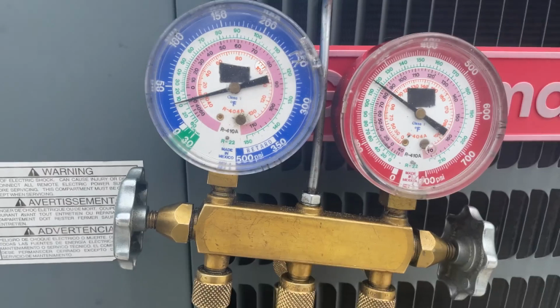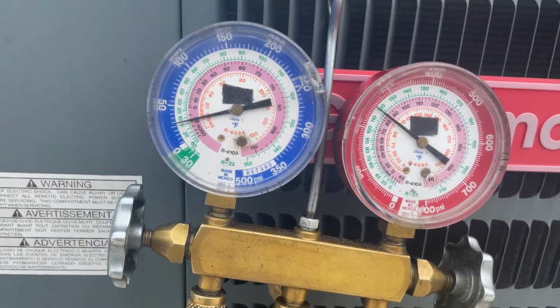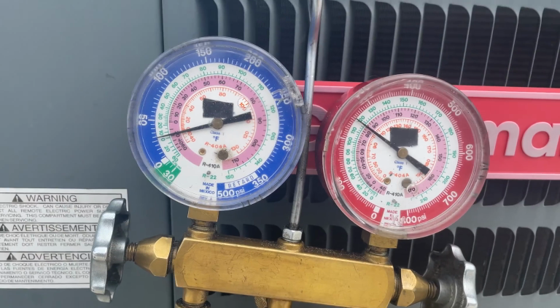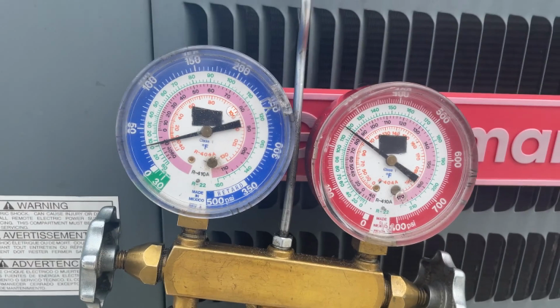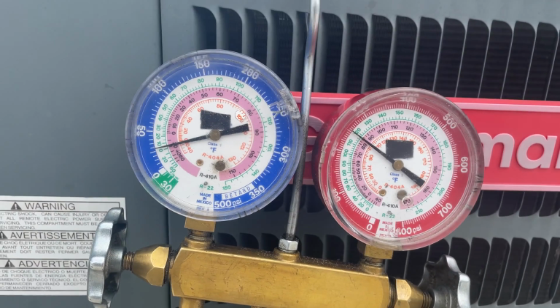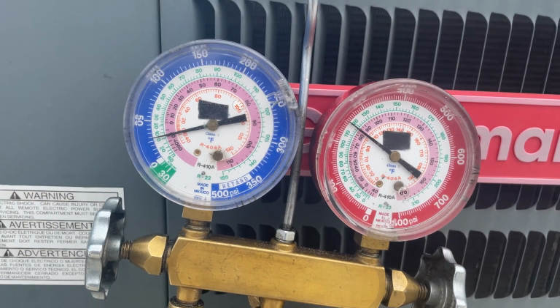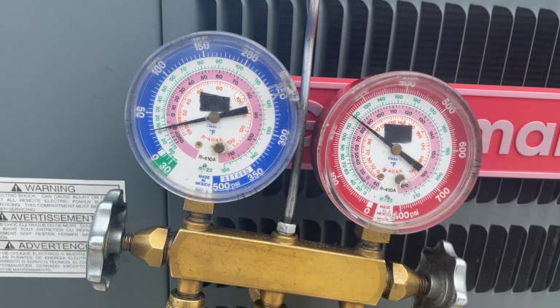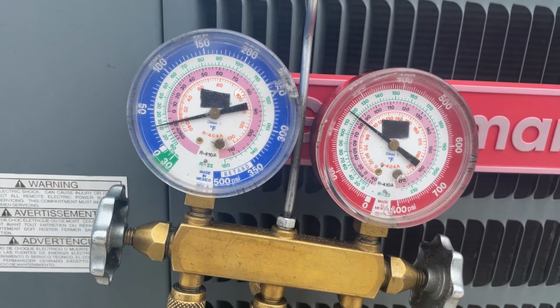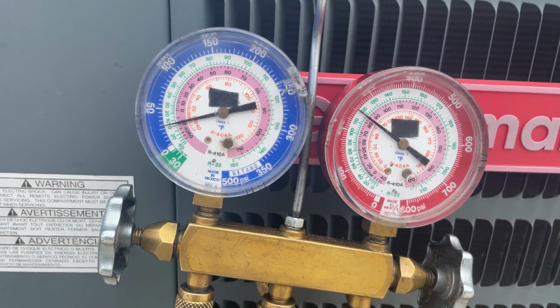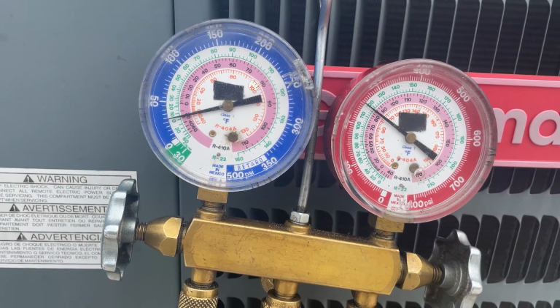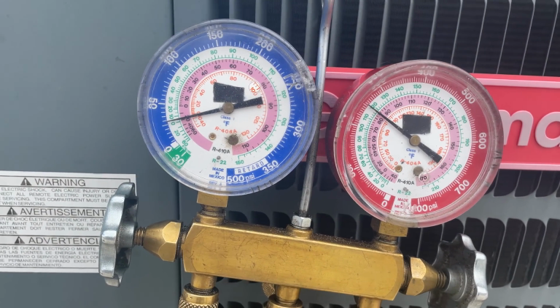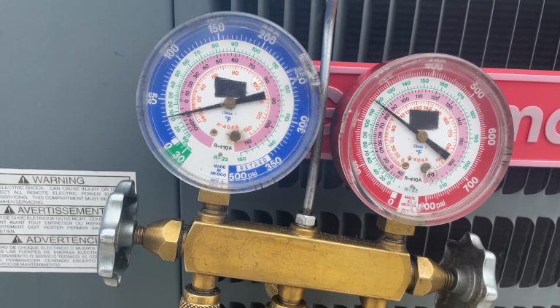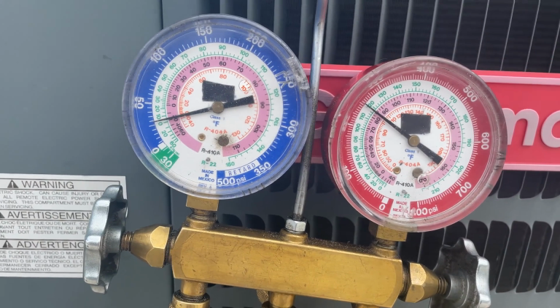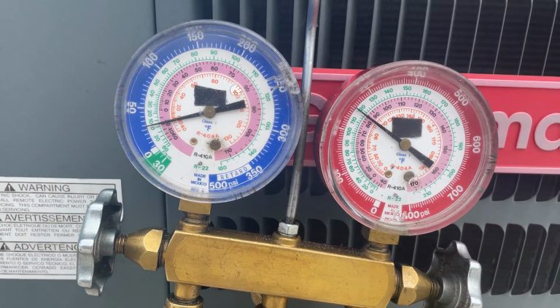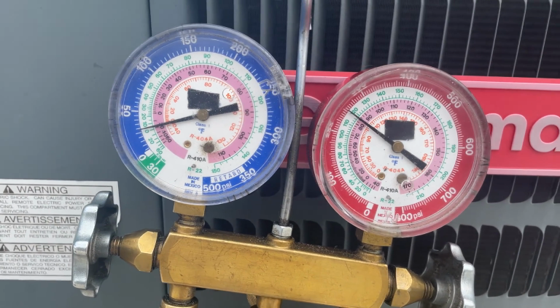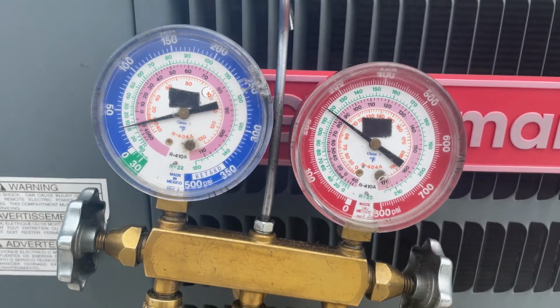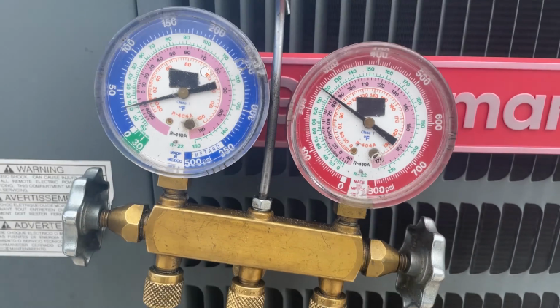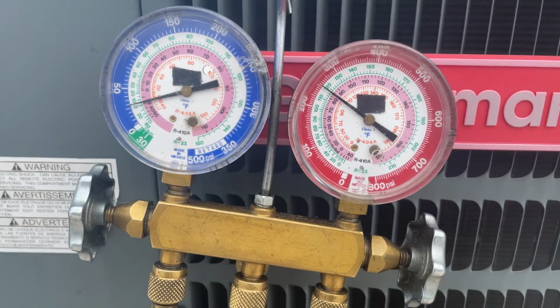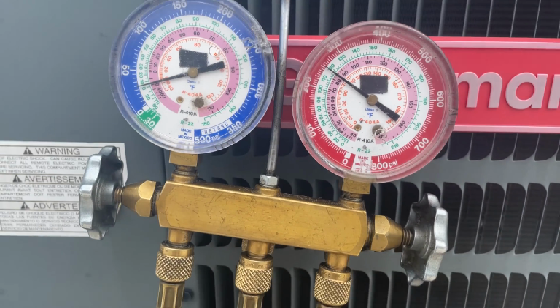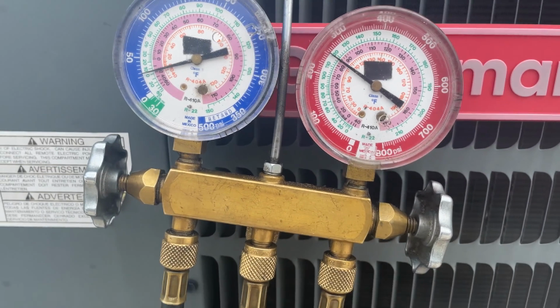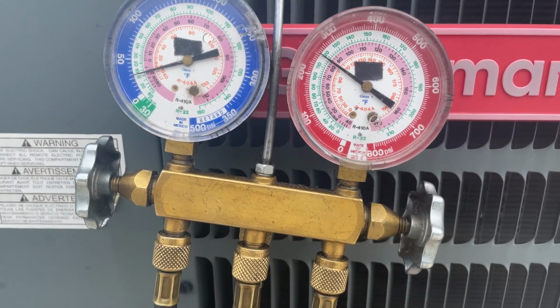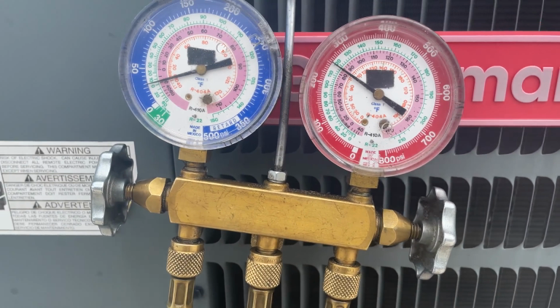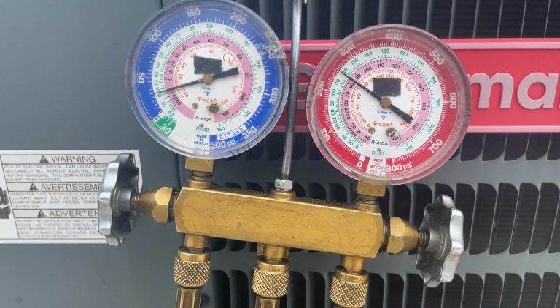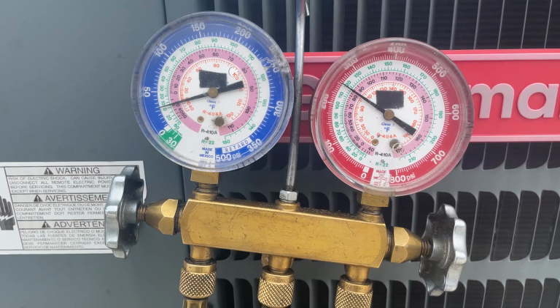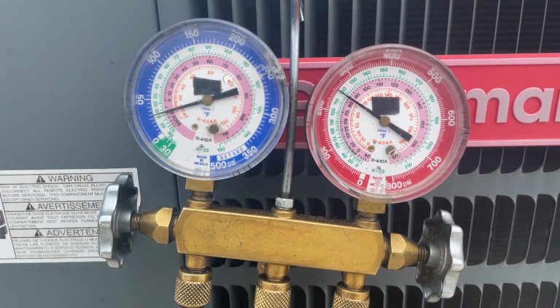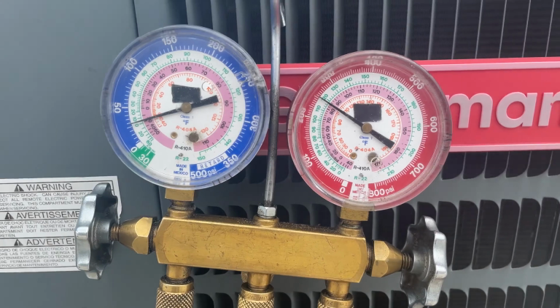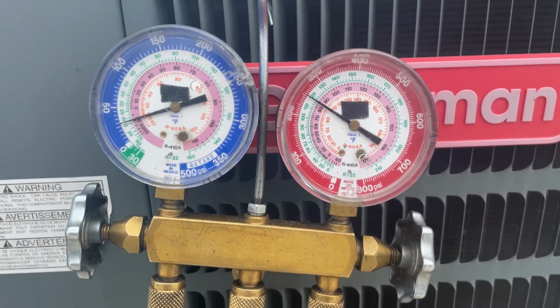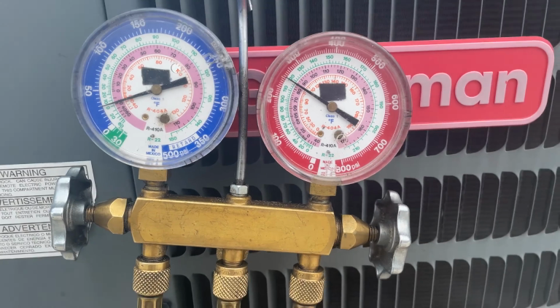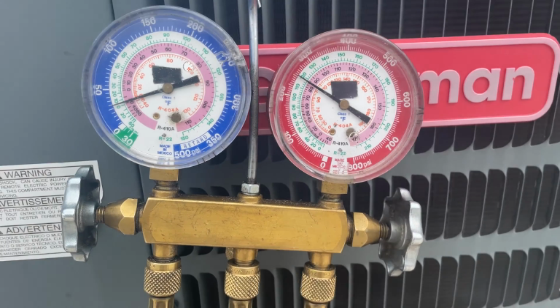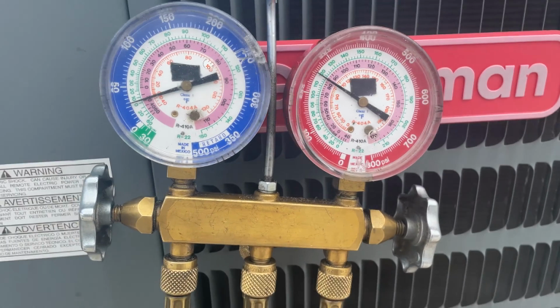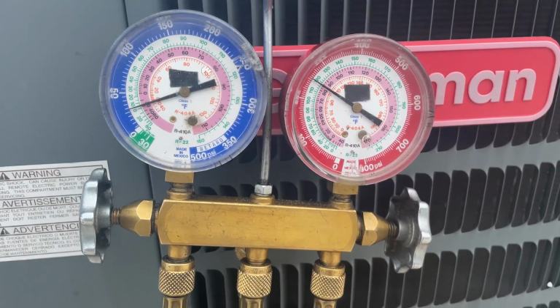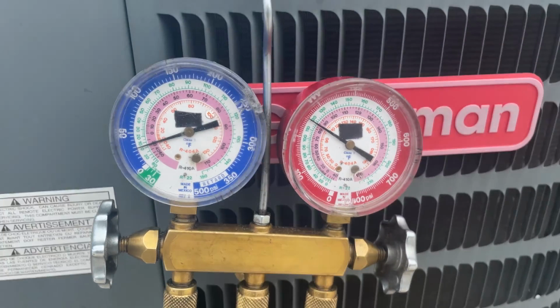410a — we got 30 psi over 250. Yep, she's low.